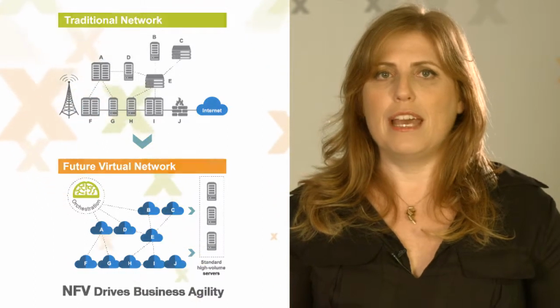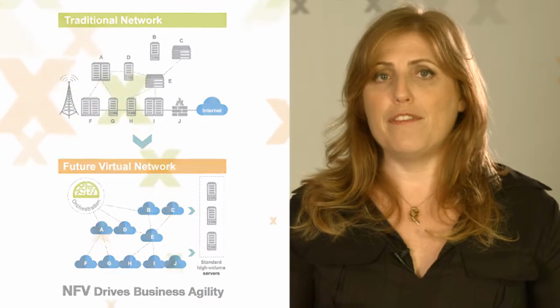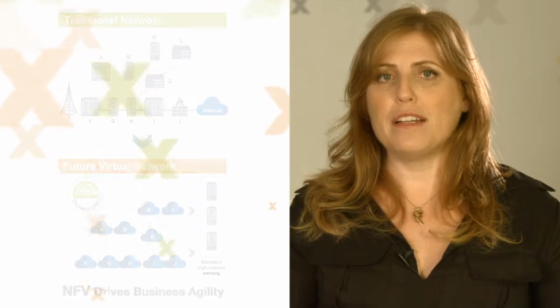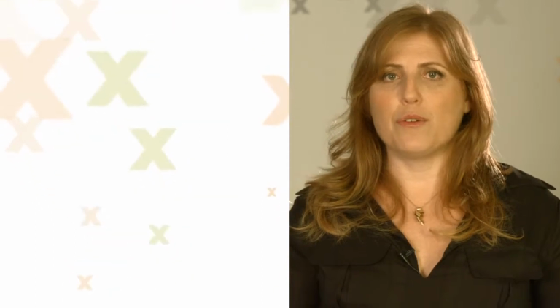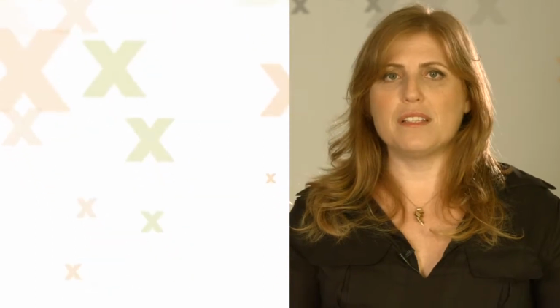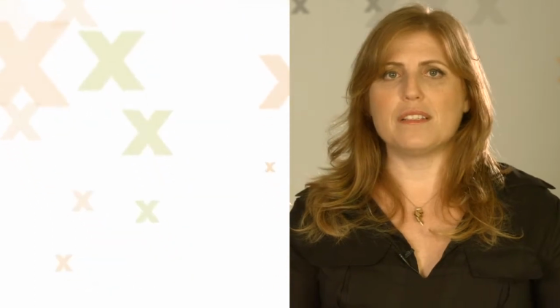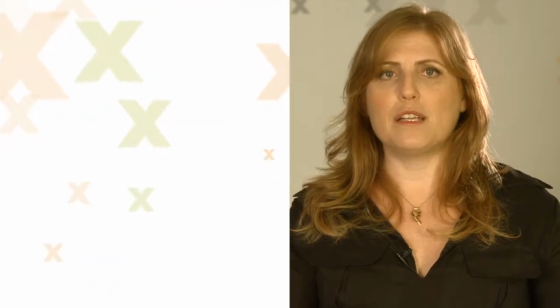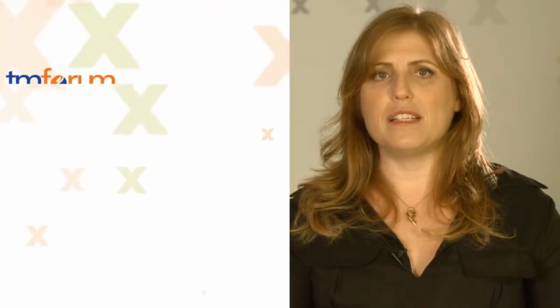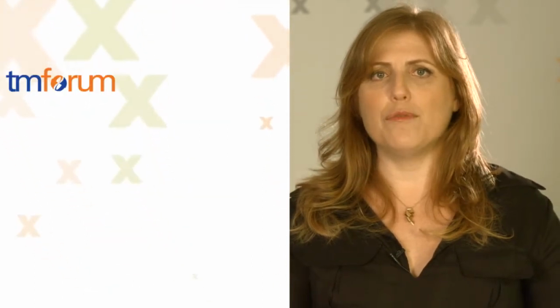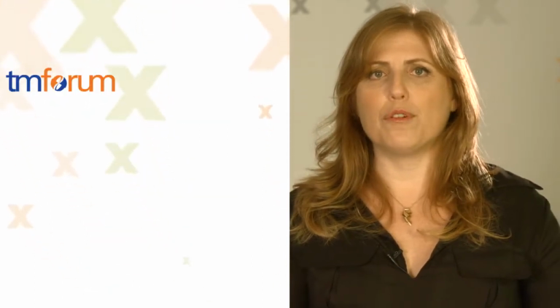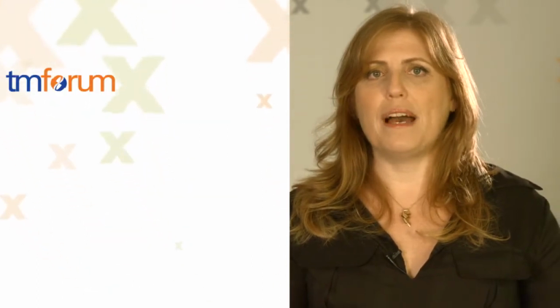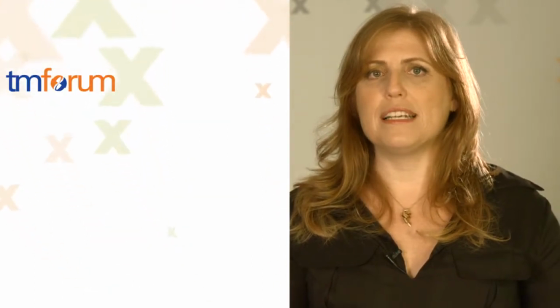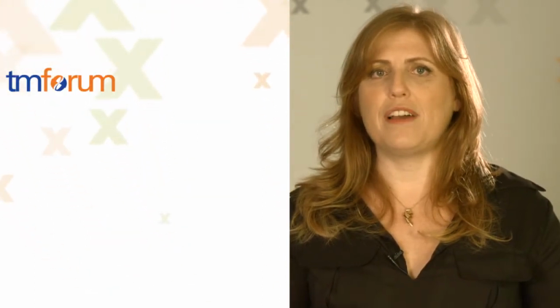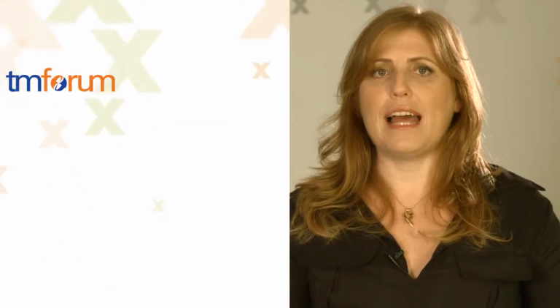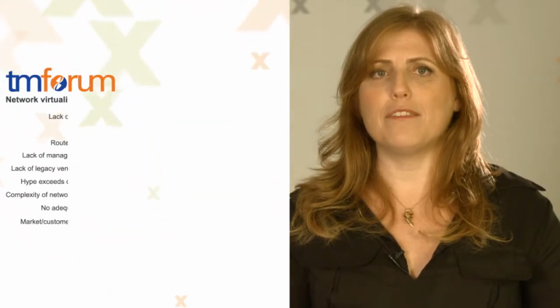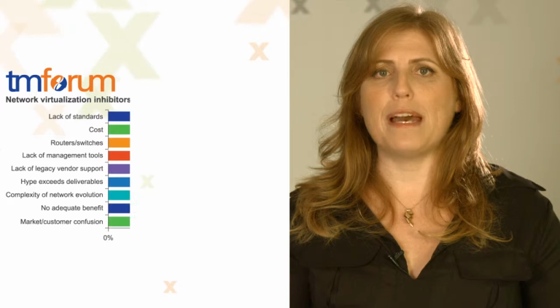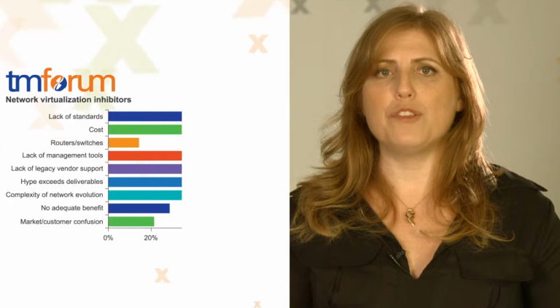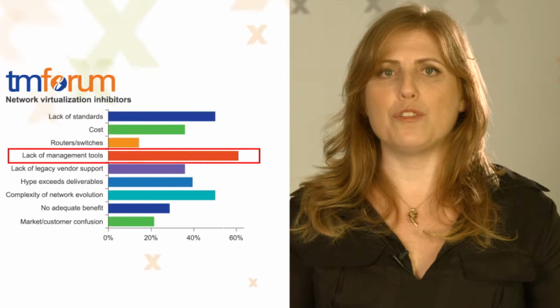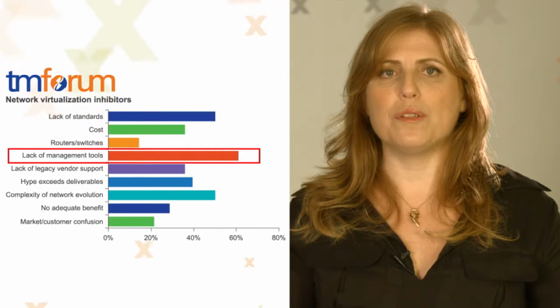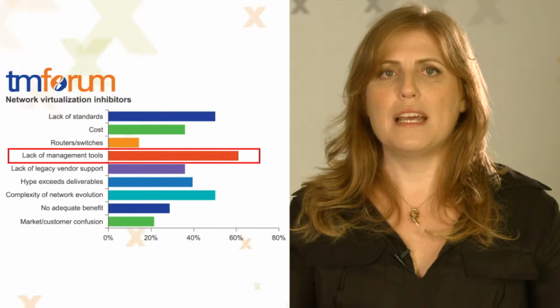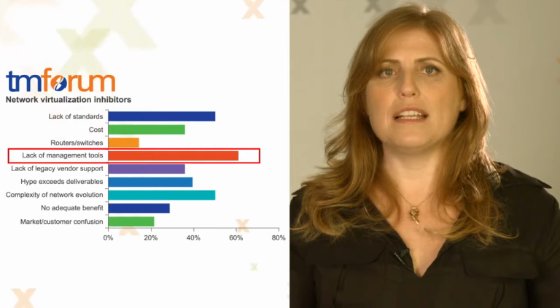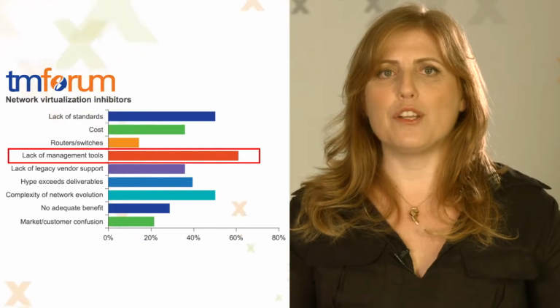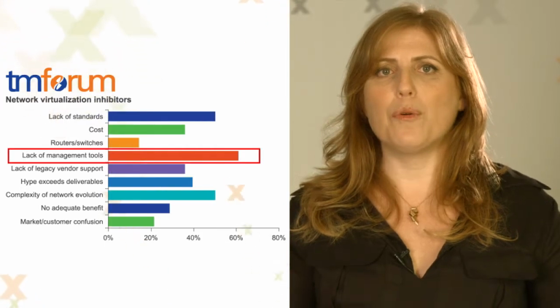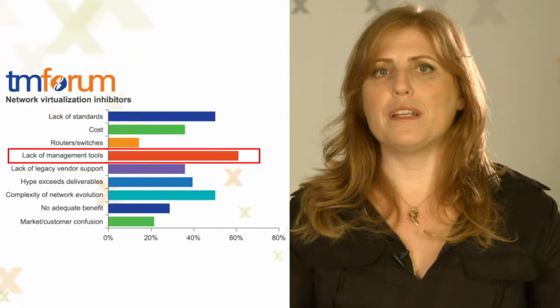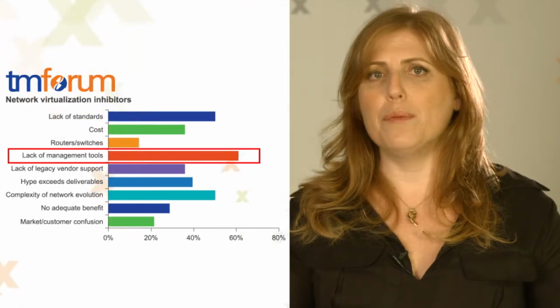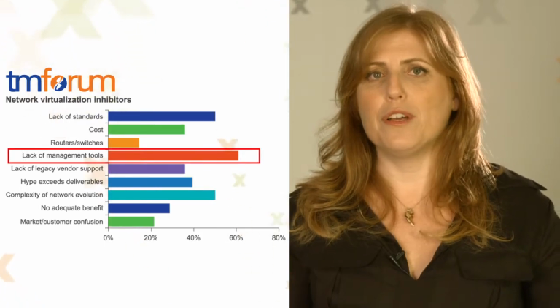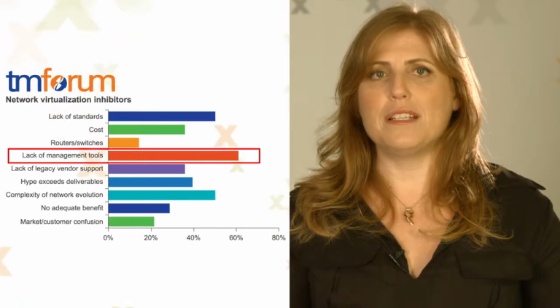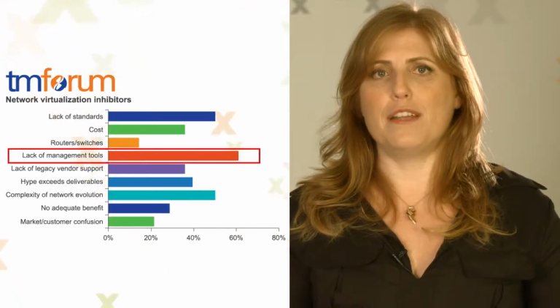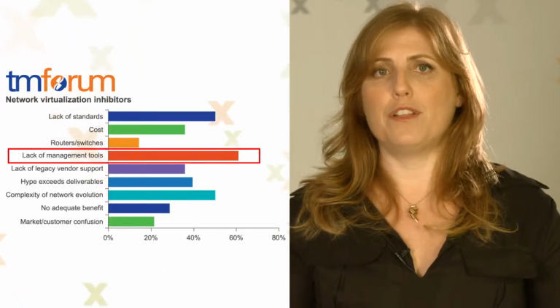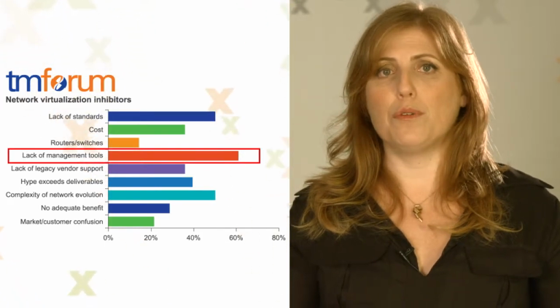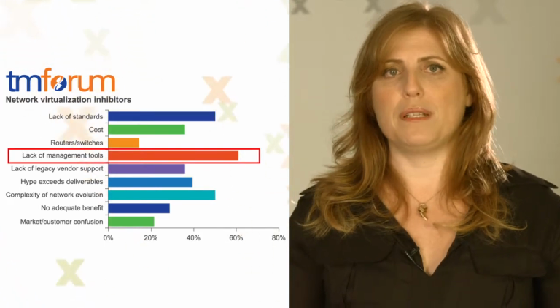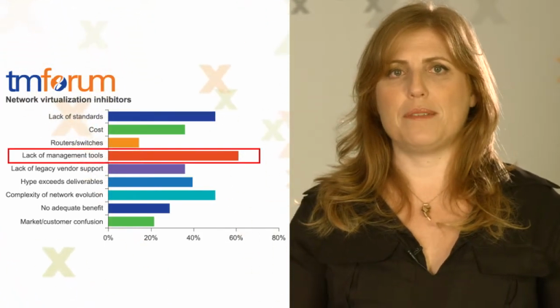In fact, a recent study by the TM Forum identified lack of management tools as the number one inhibitor to NFV deployments.